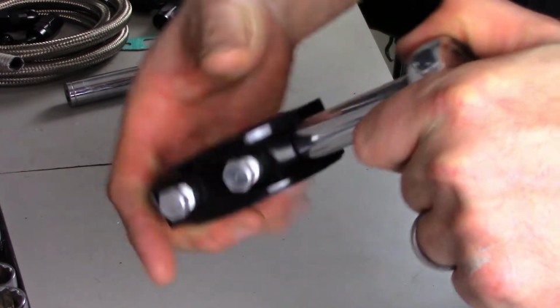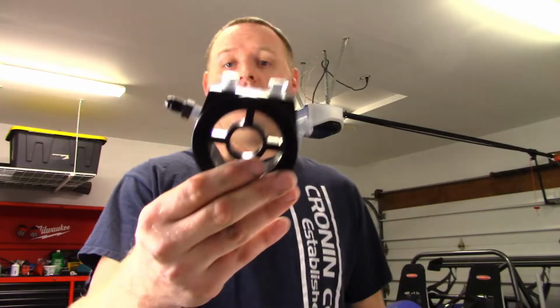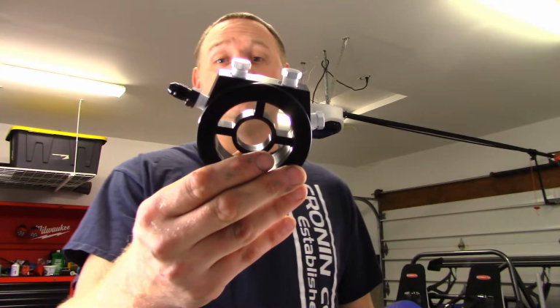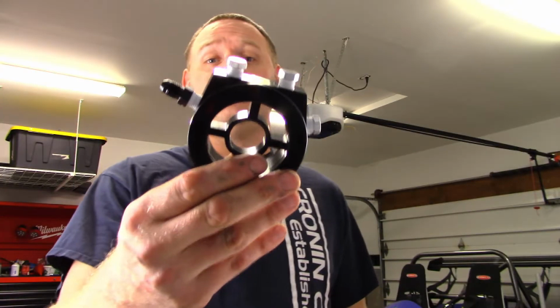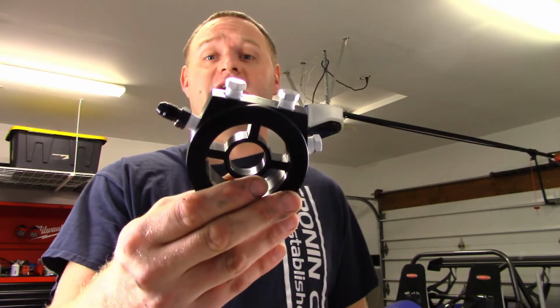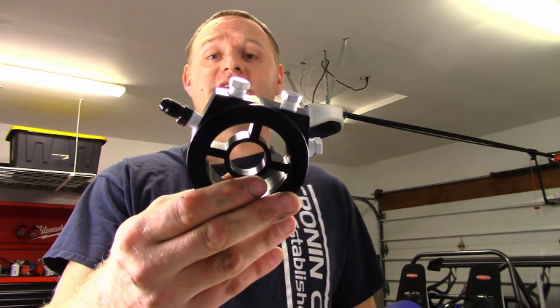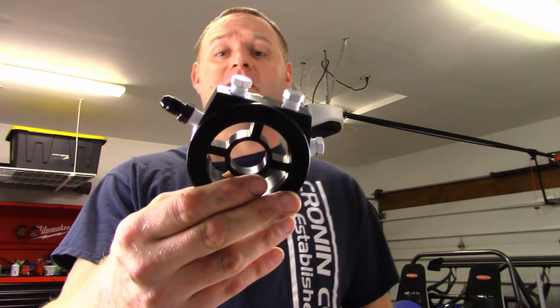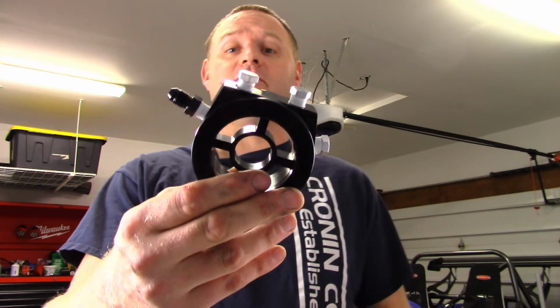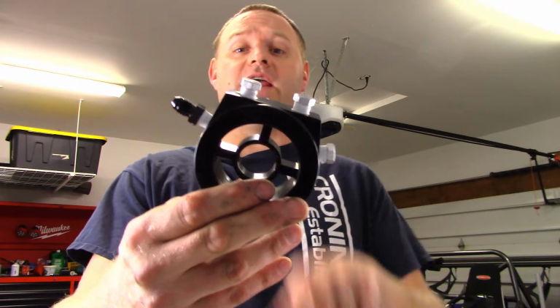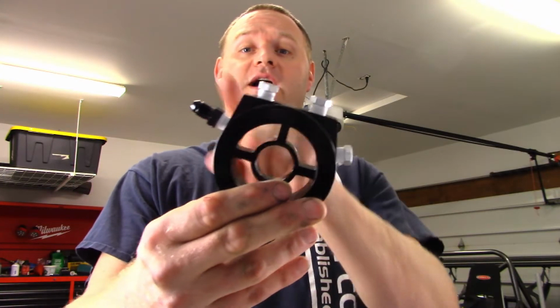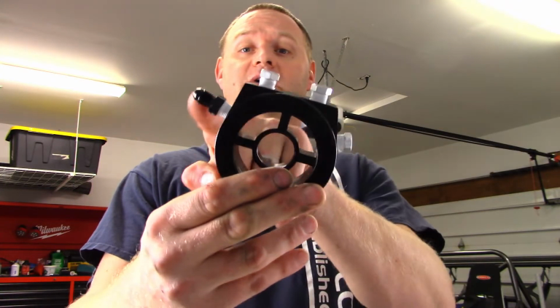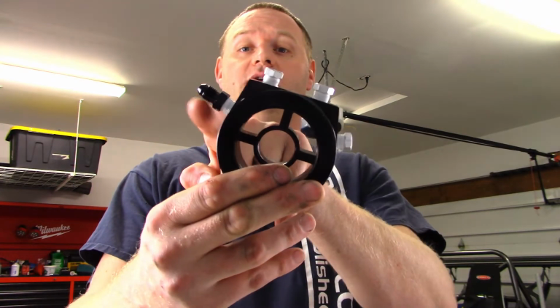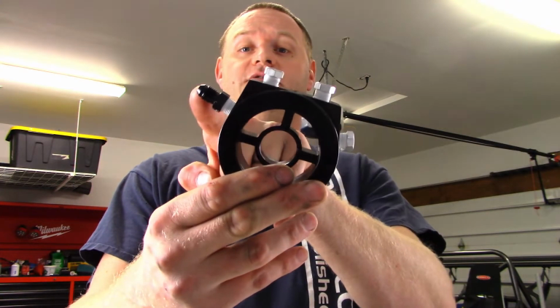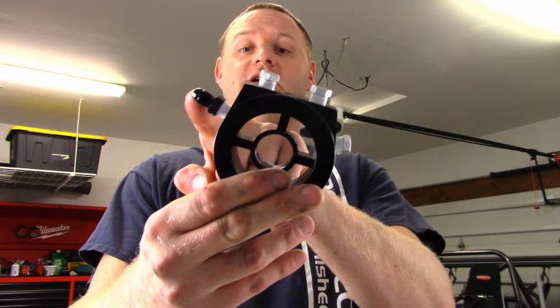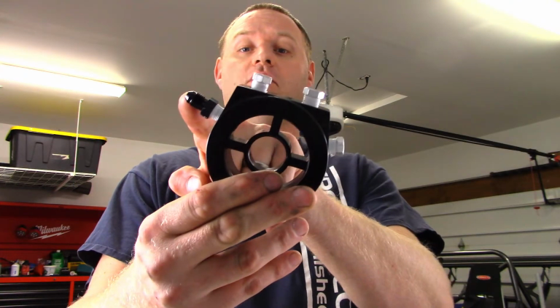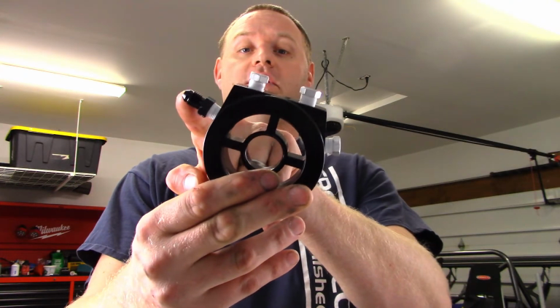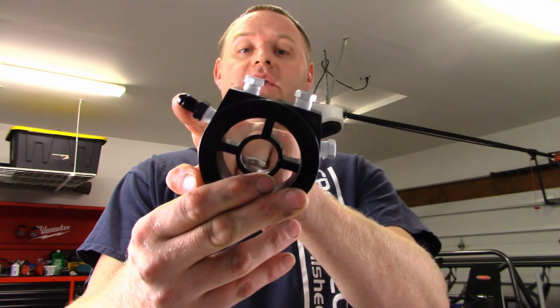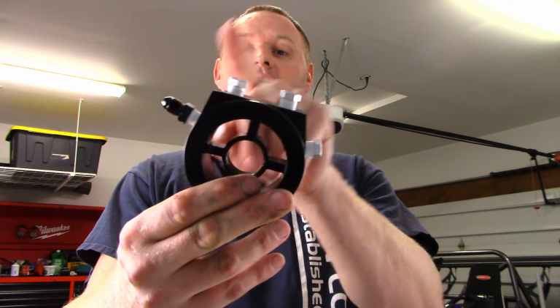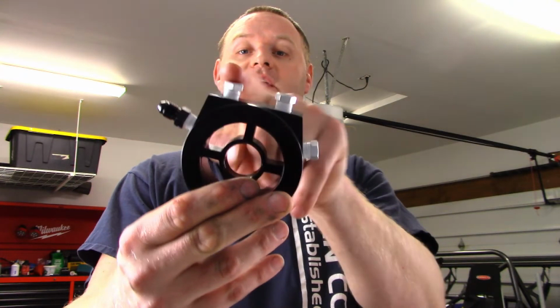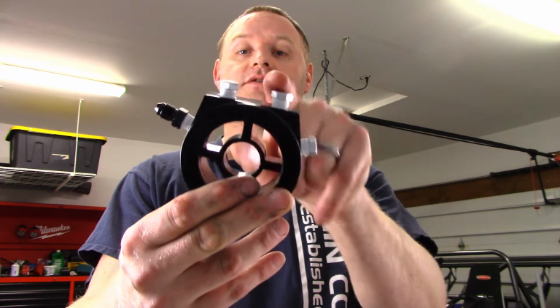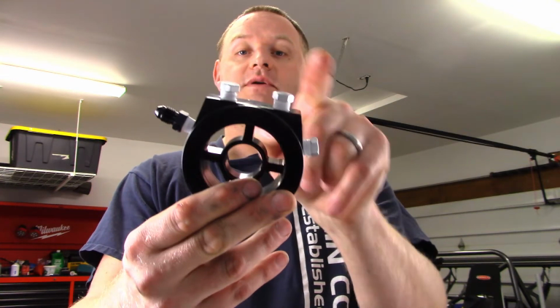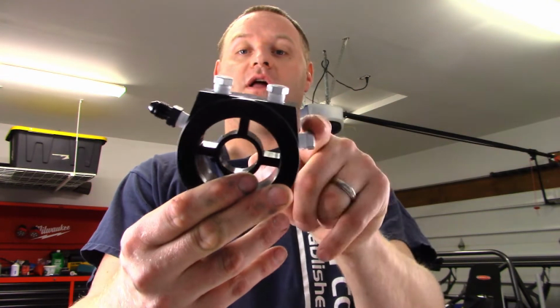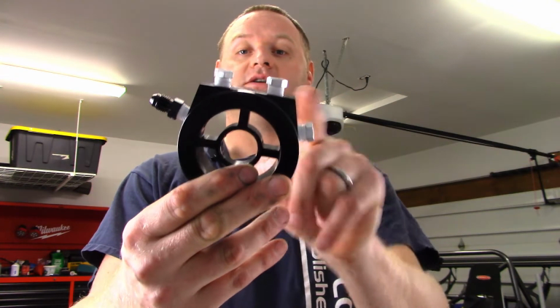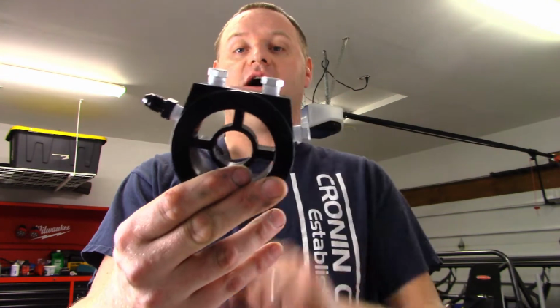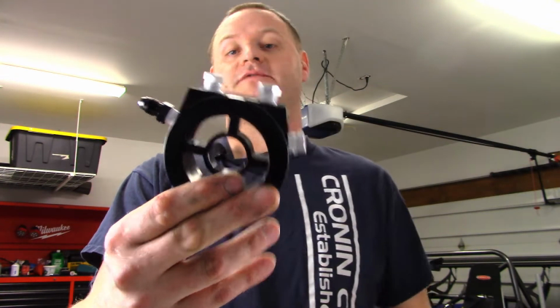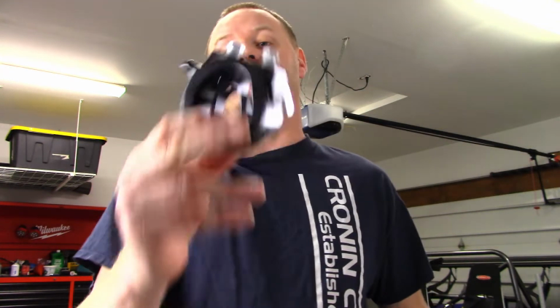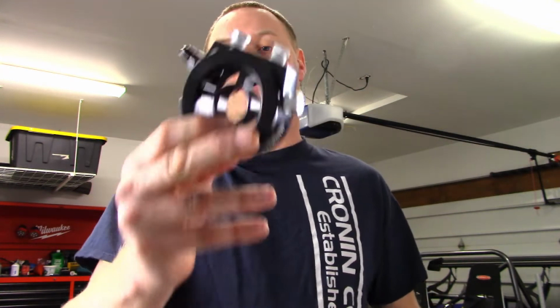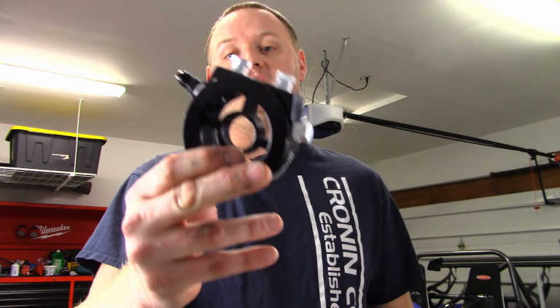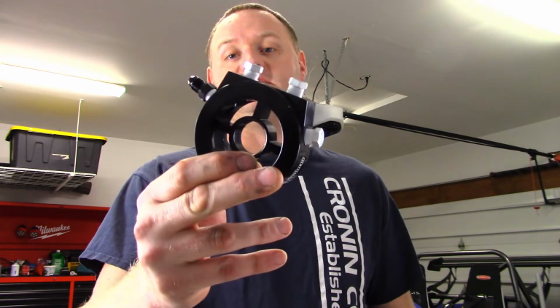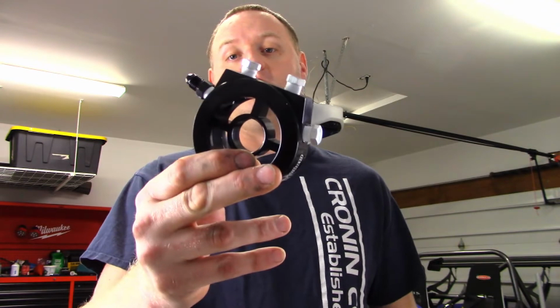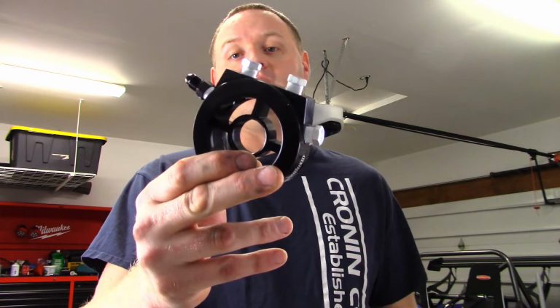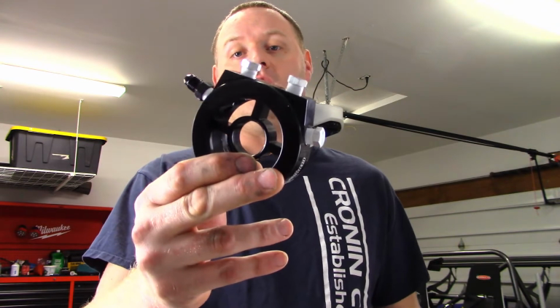Now I've got the sandwich plate ready — my oil feed port is set and the other three are blocked off. We're ready to go get this on the car.